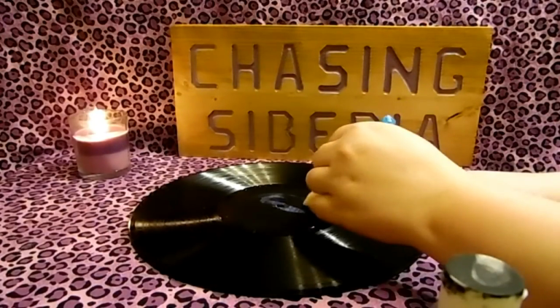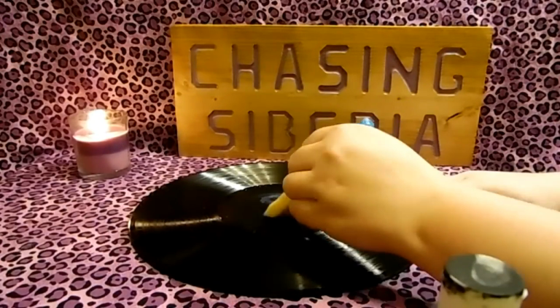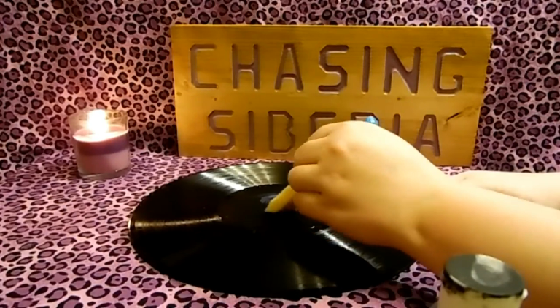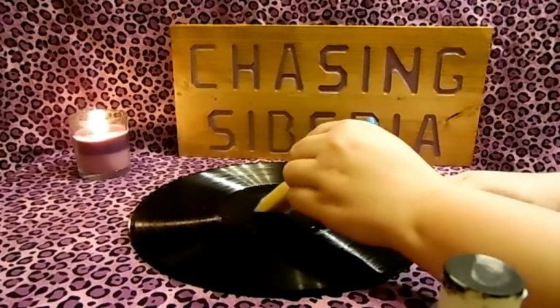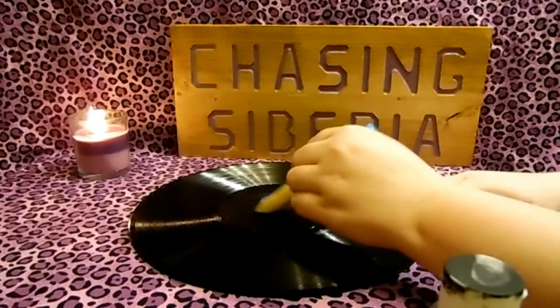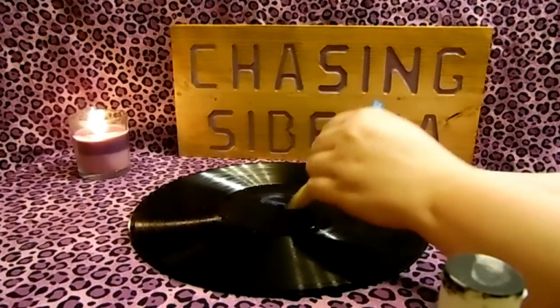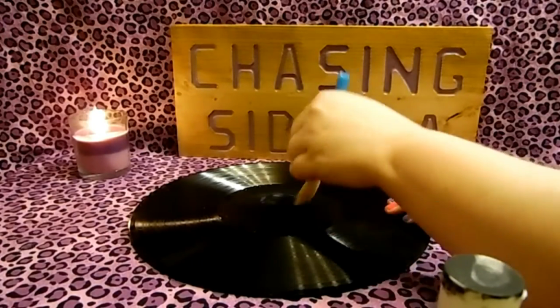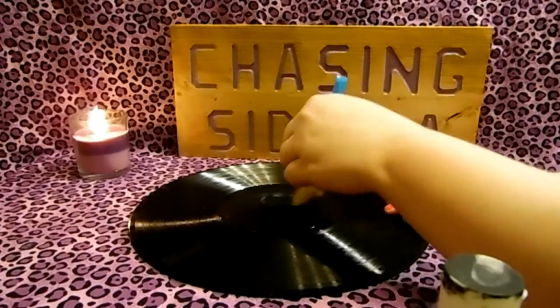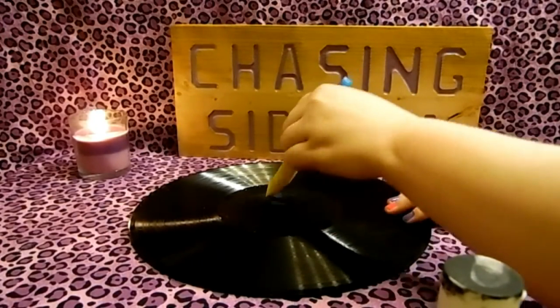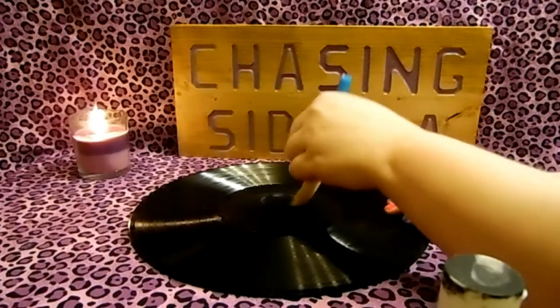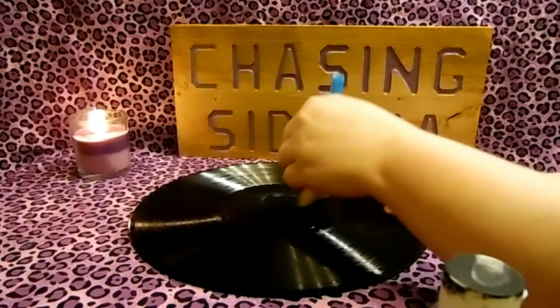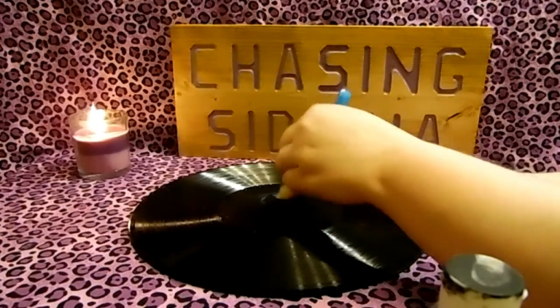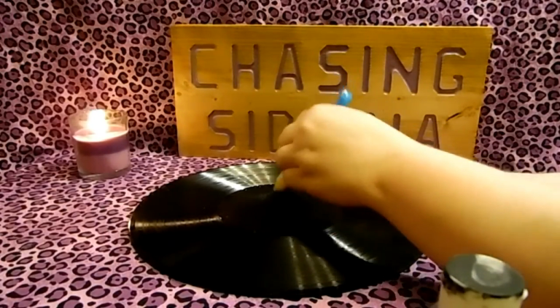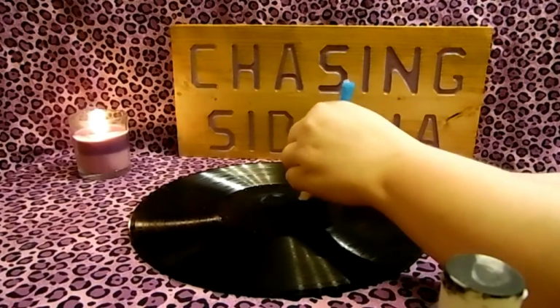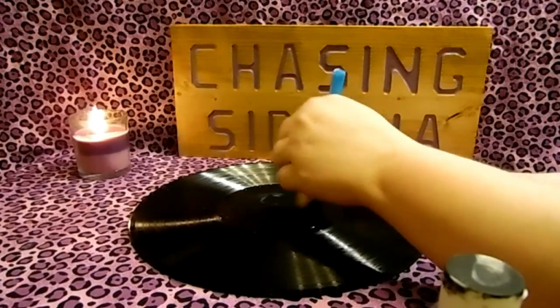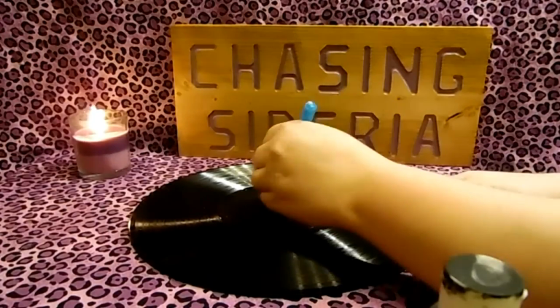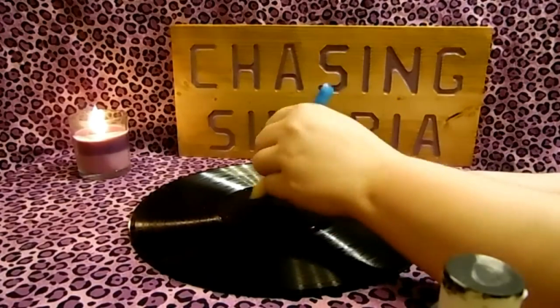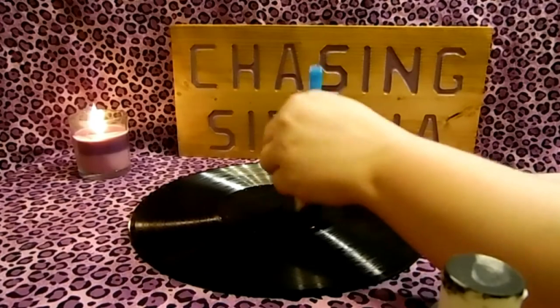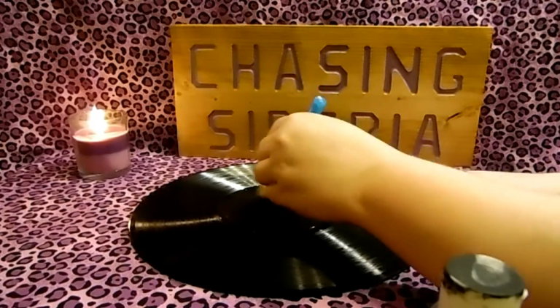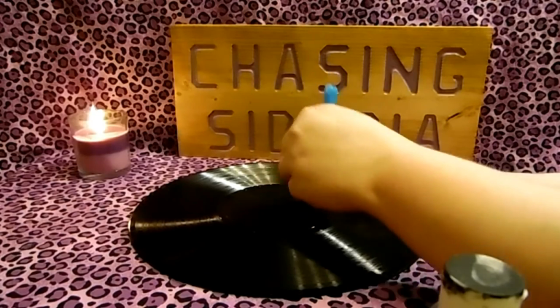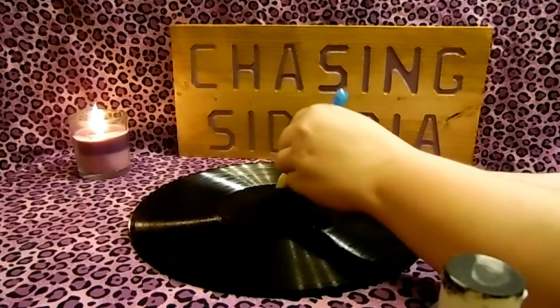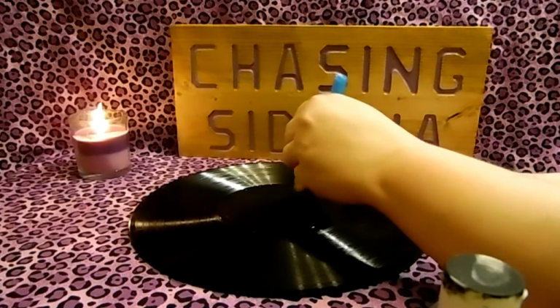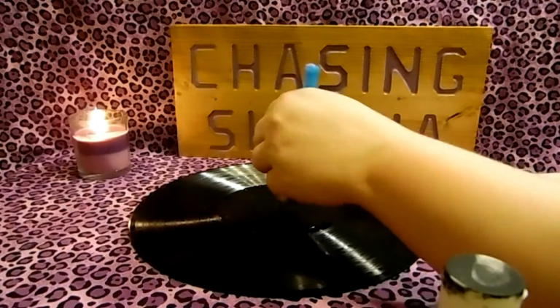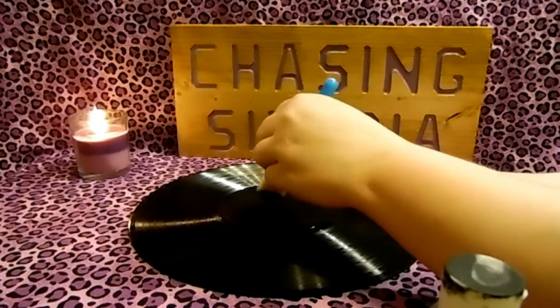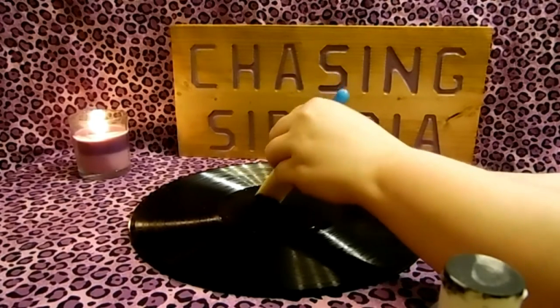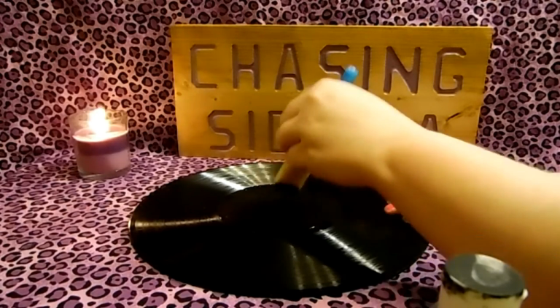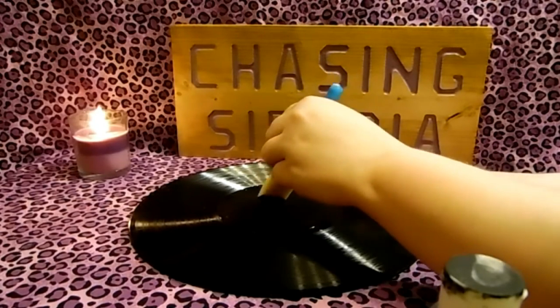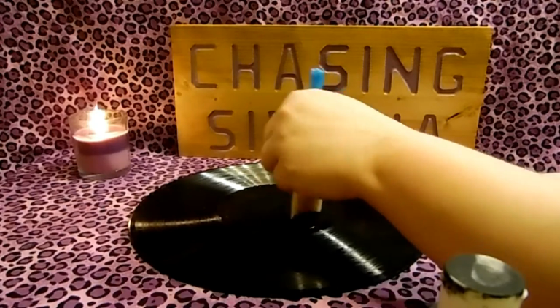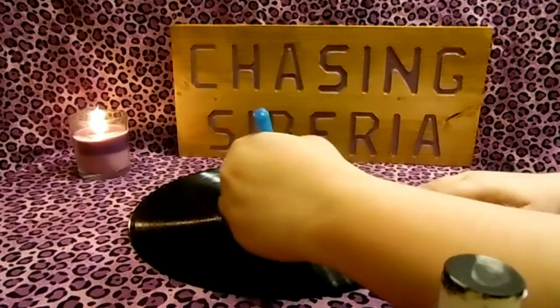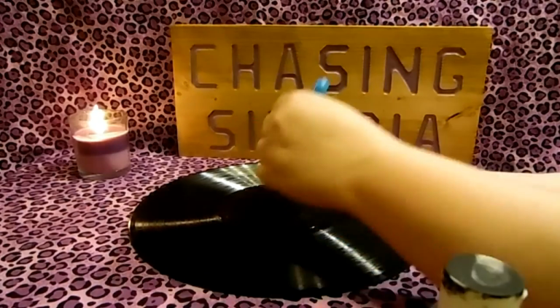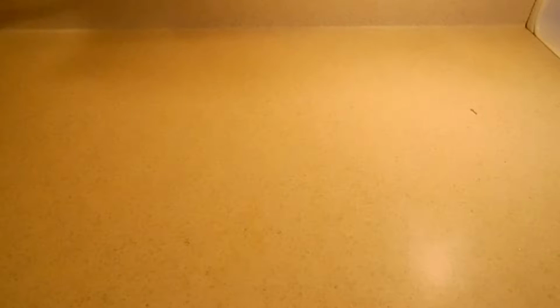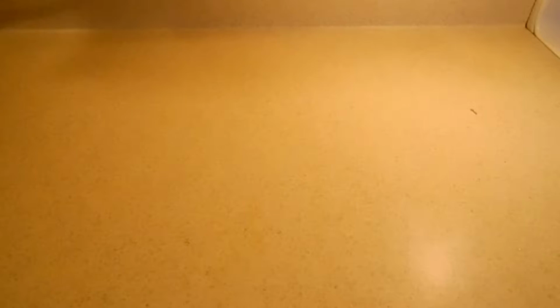First you're going to paint the middle of your record. While the record label dries, we can start cutting the CDs into pieces.